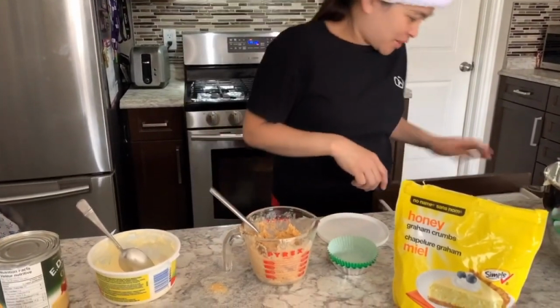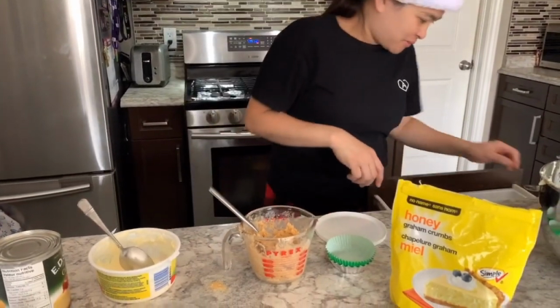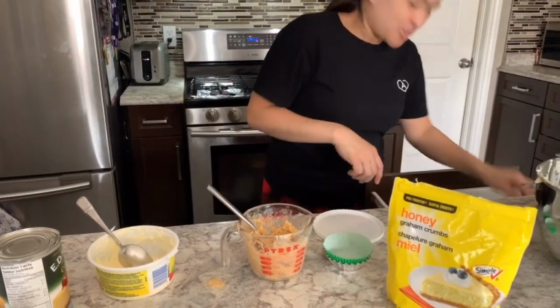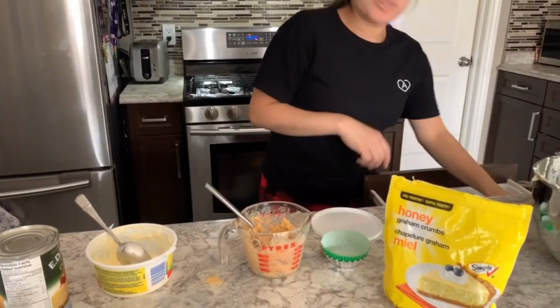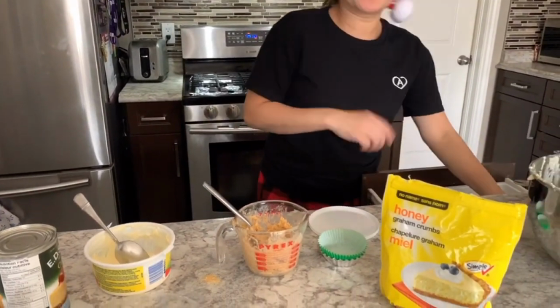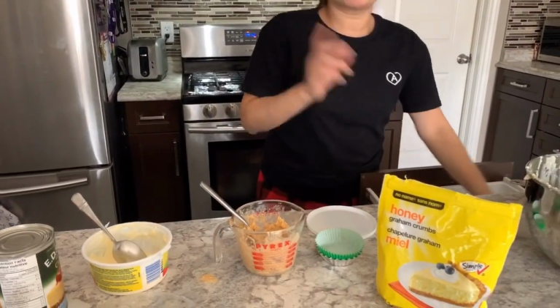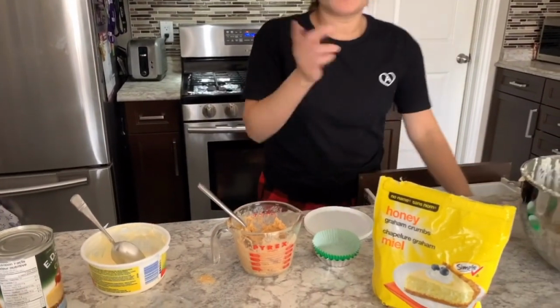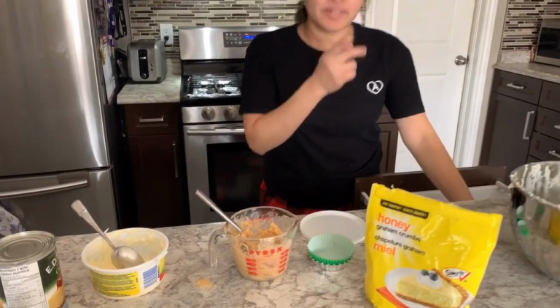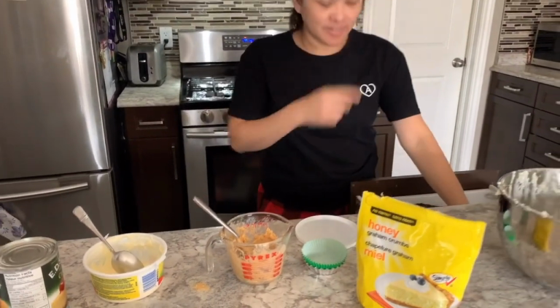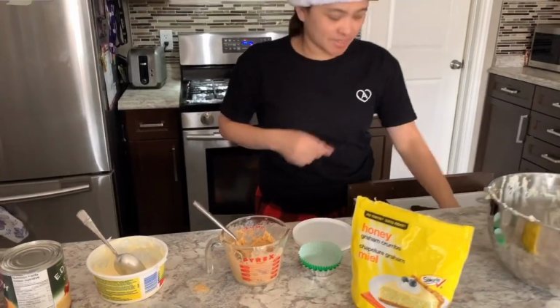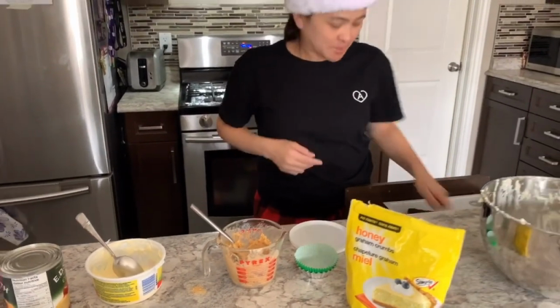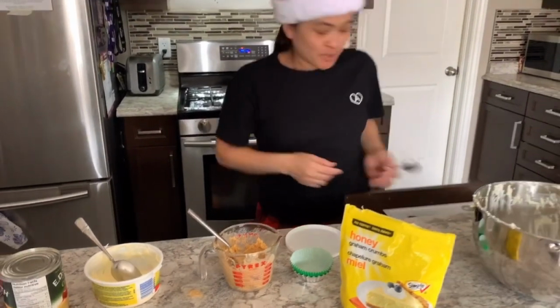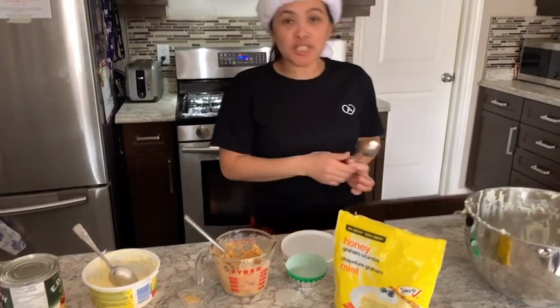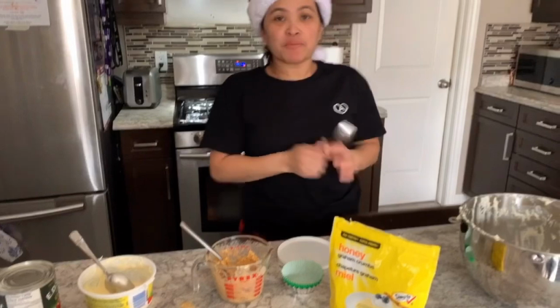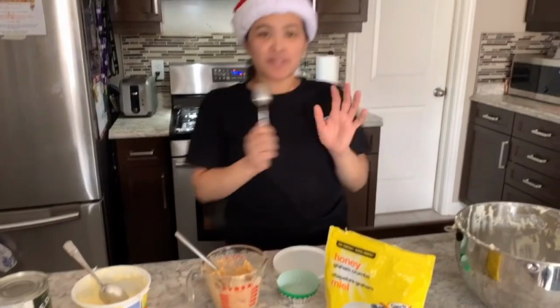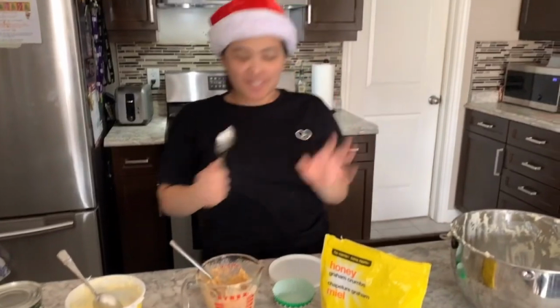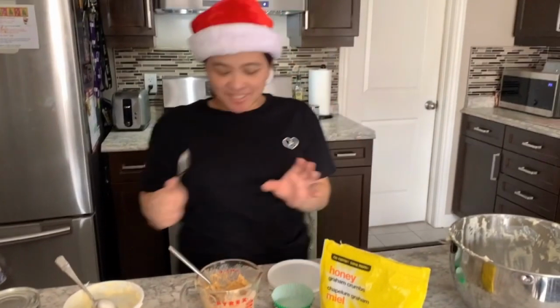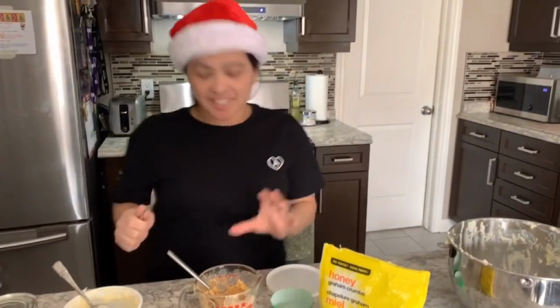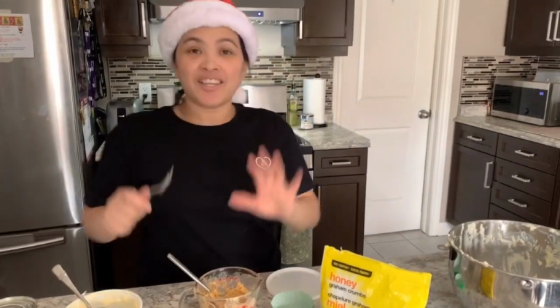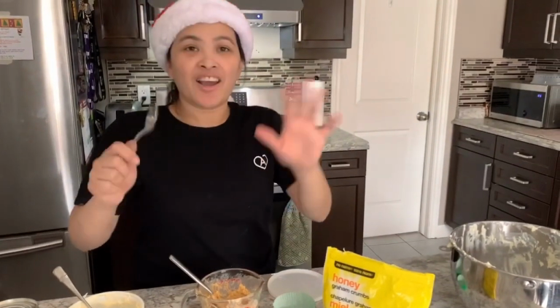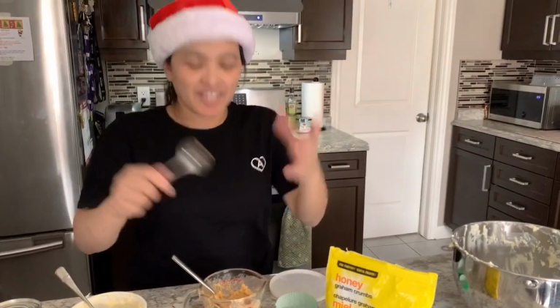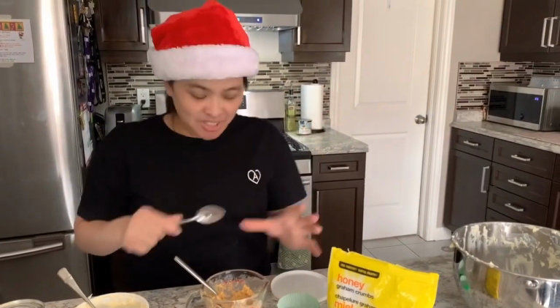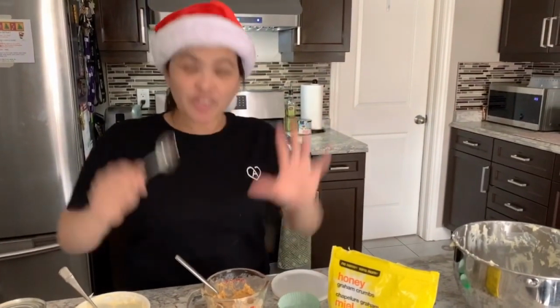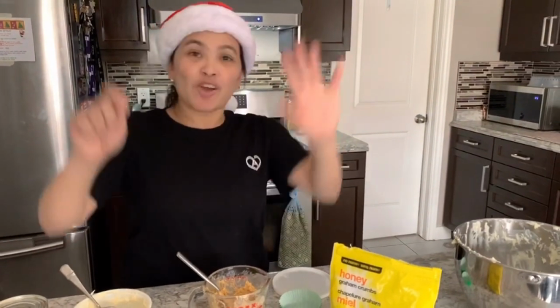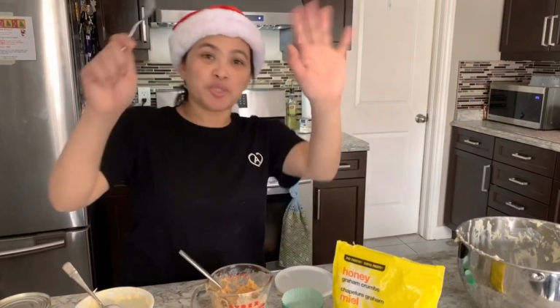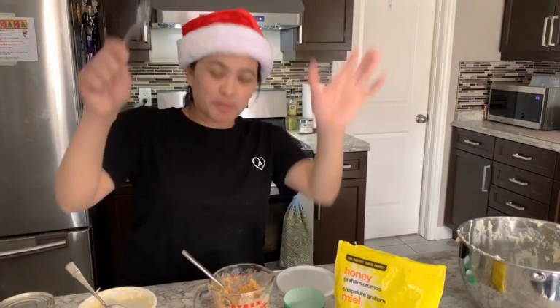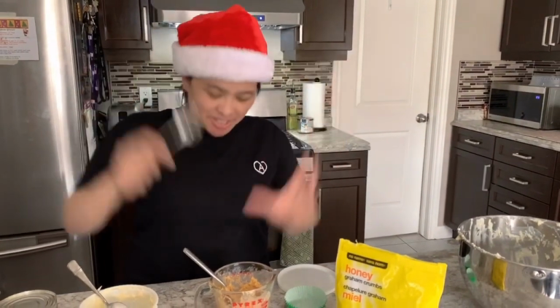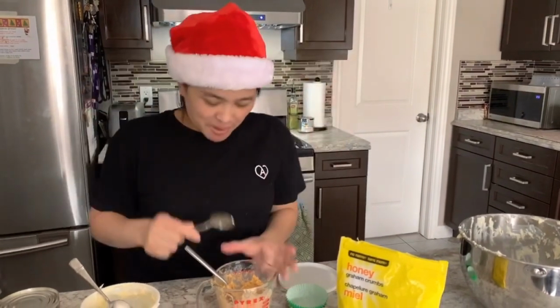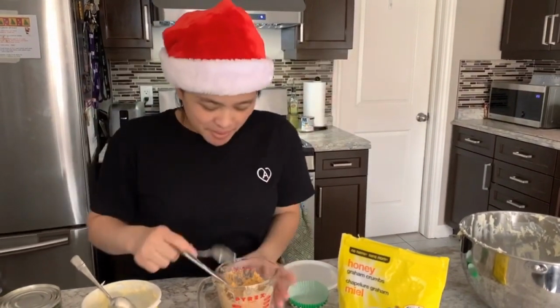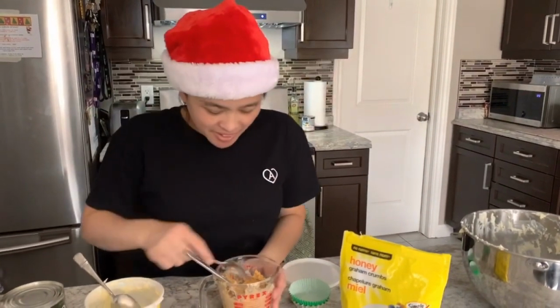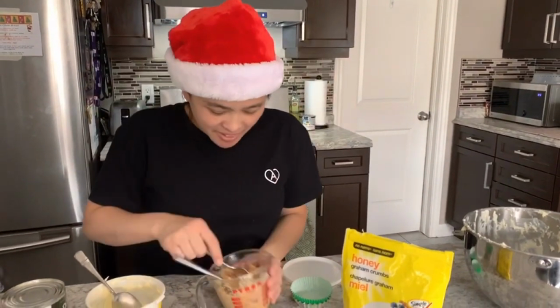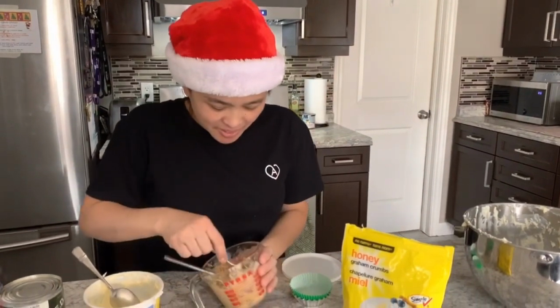My videographer is Prishamari. Say hi! Shoutout to Prishamari Aquino.